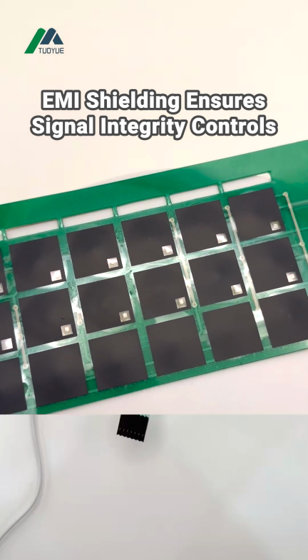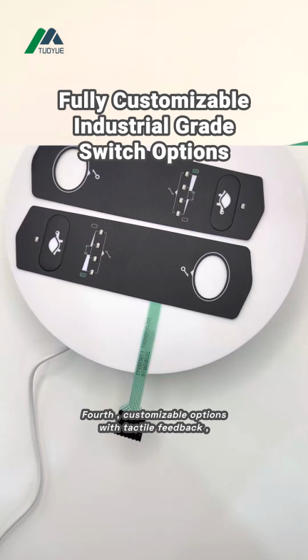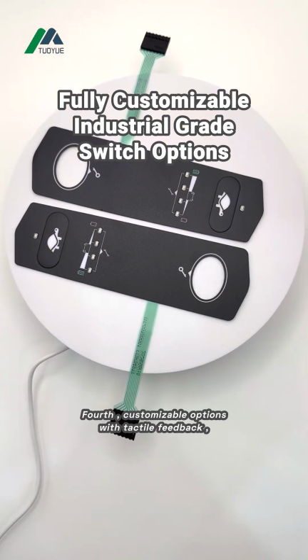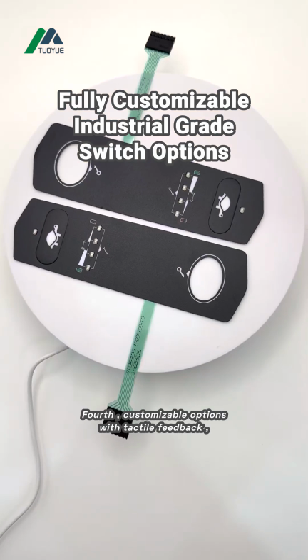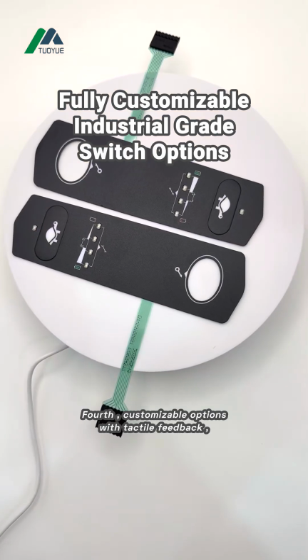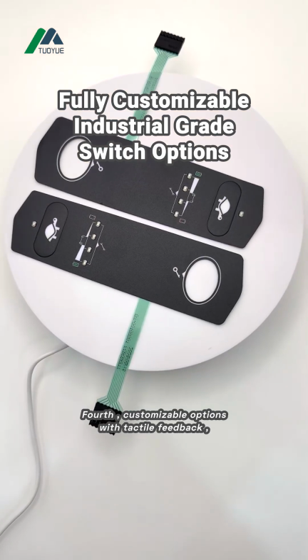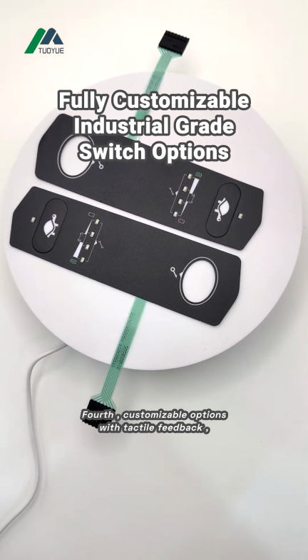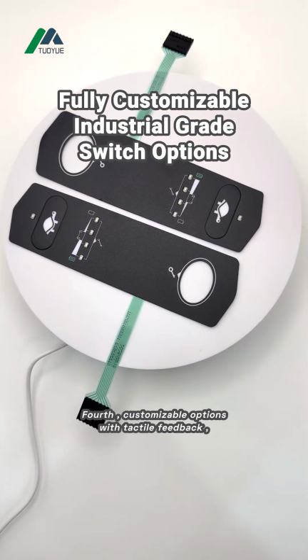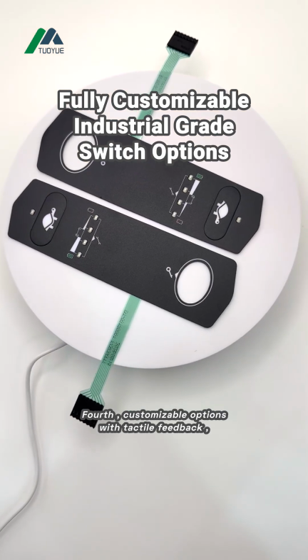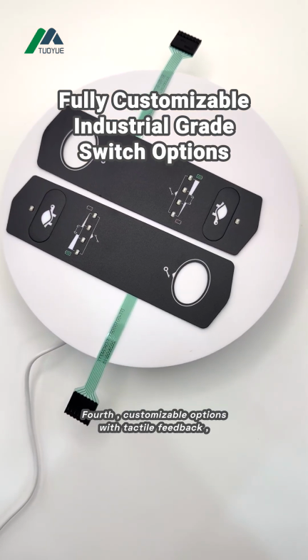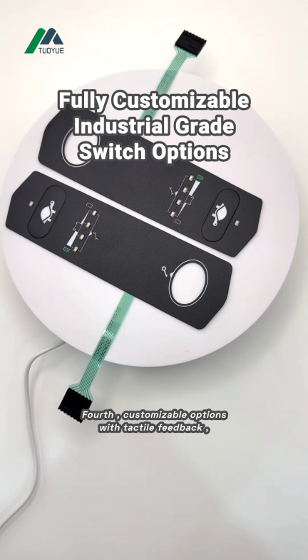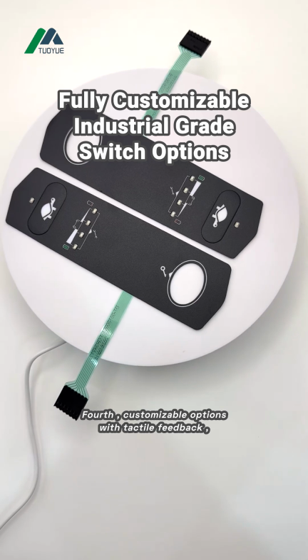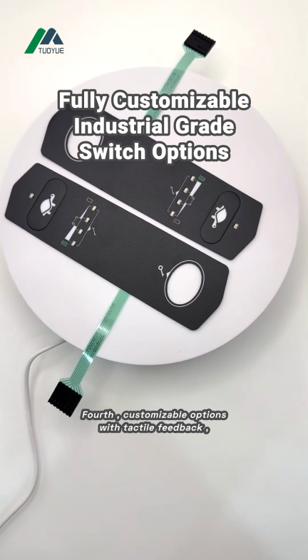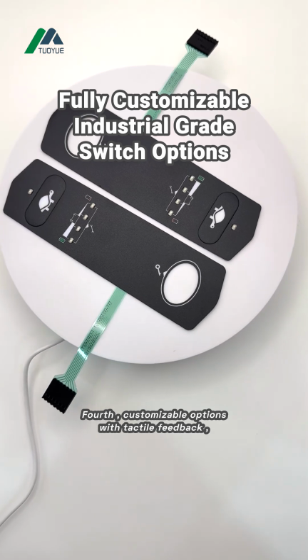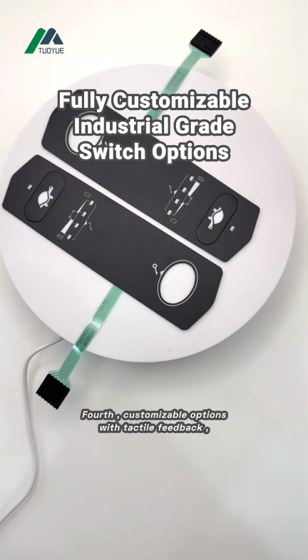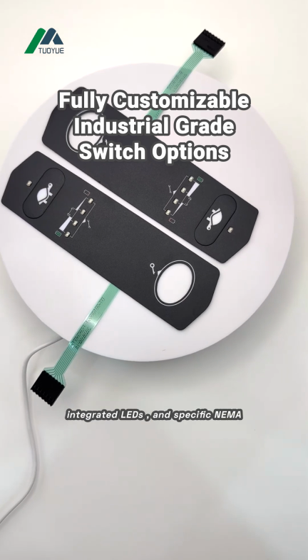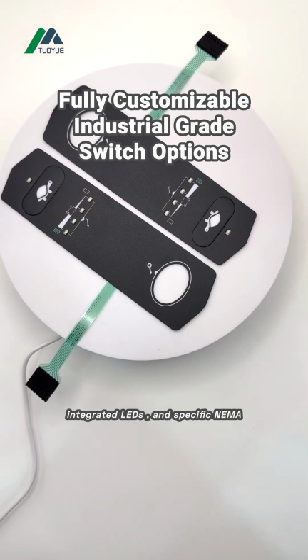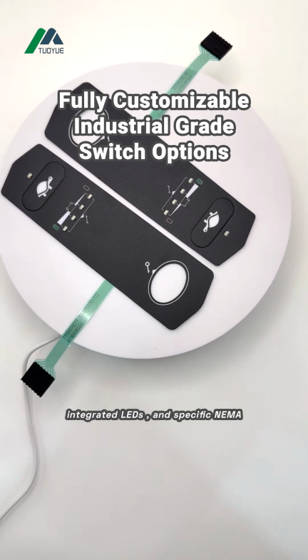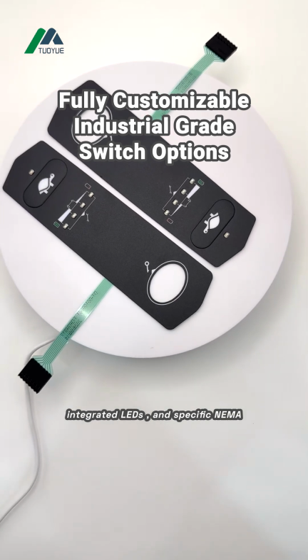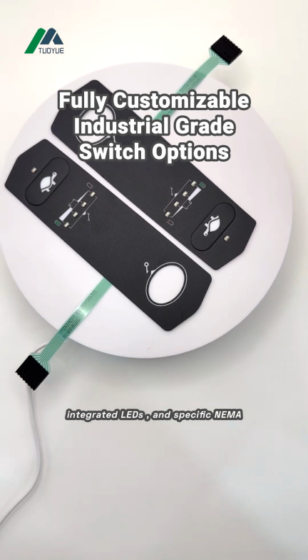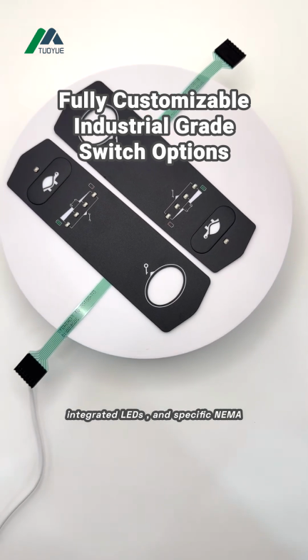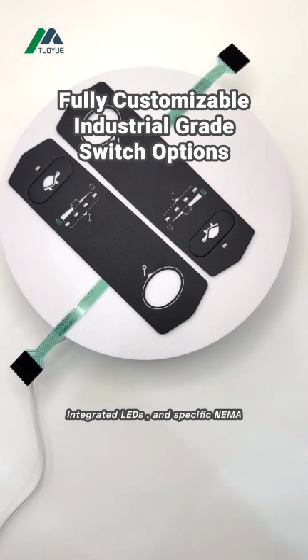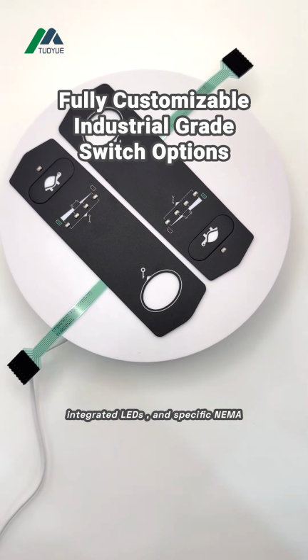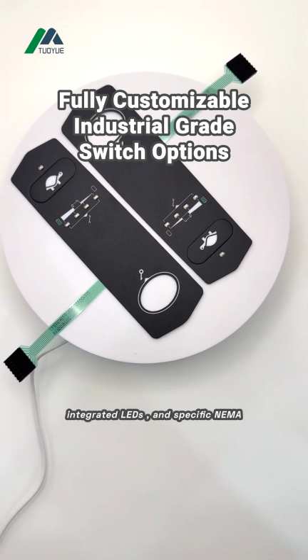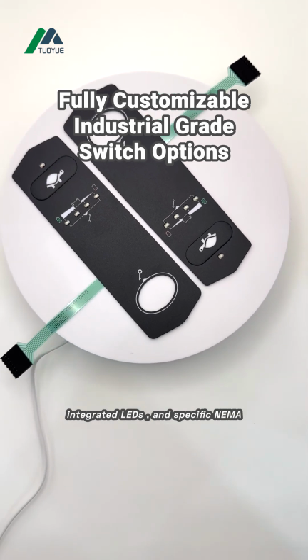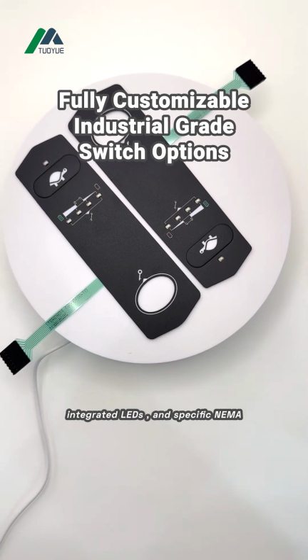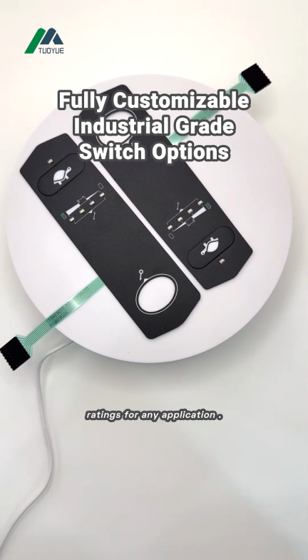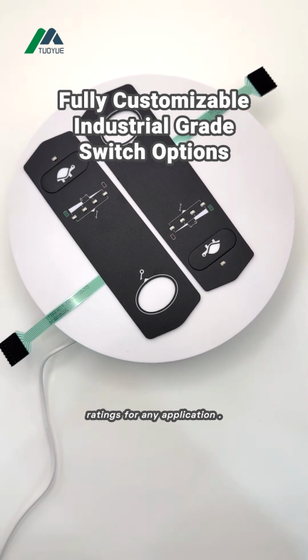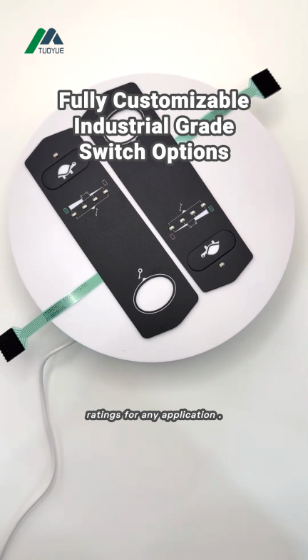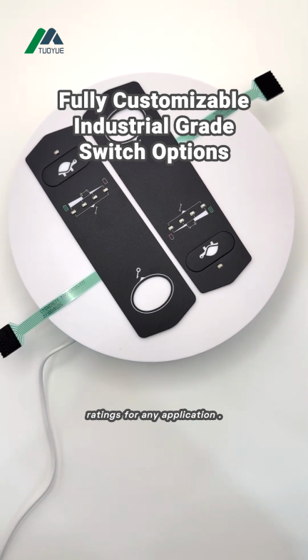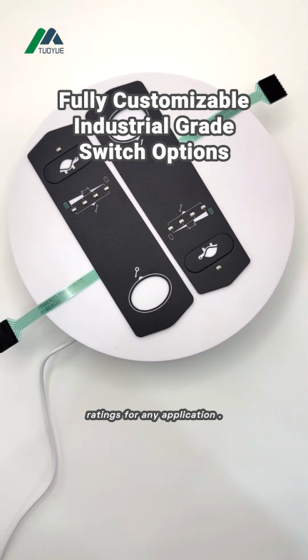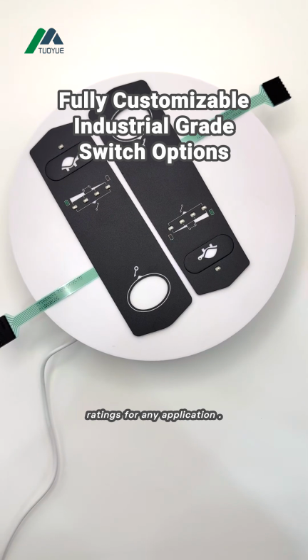Fourth, customizable options with tactile feedback, integrated LEDs, and specific NEMA ratings for any application.